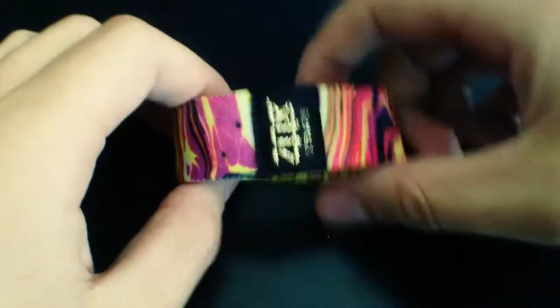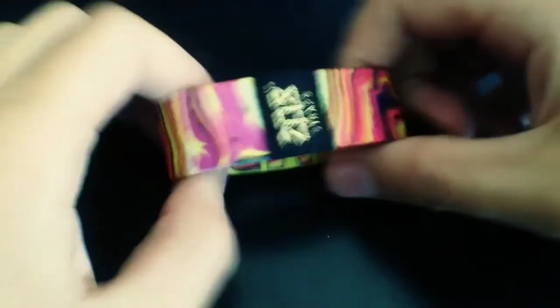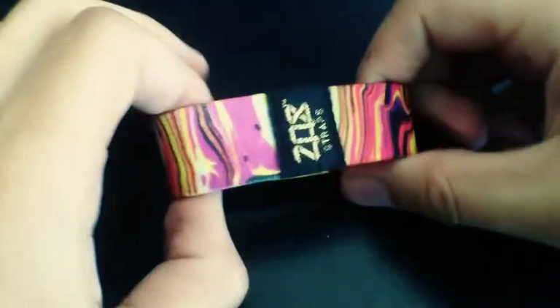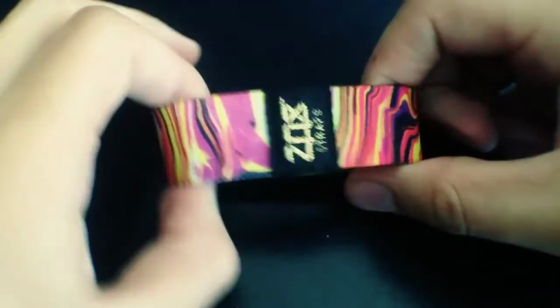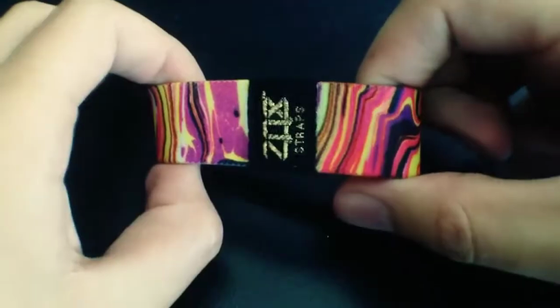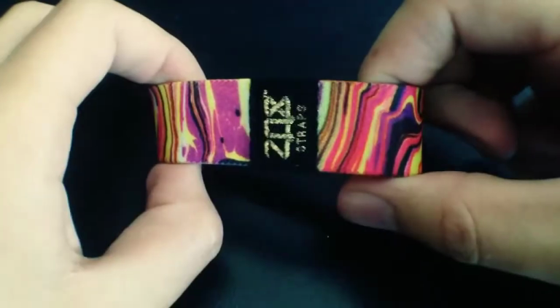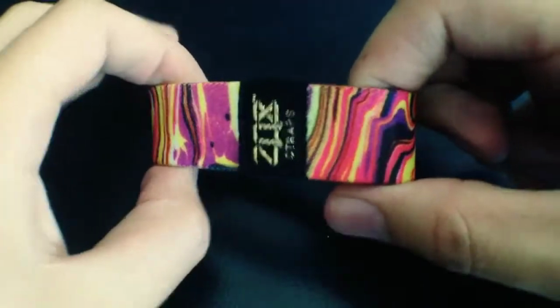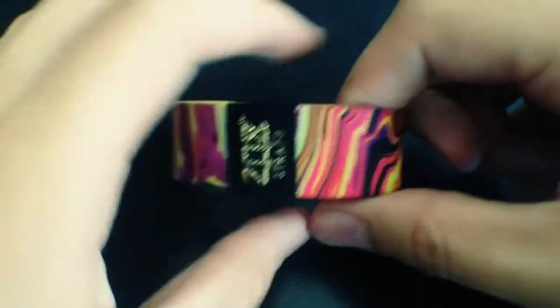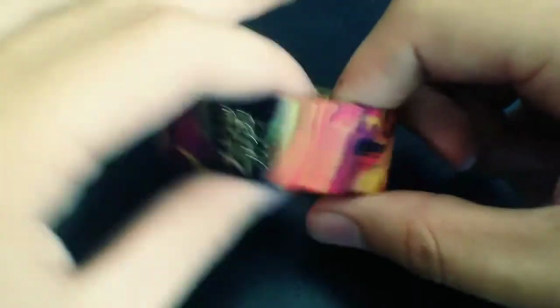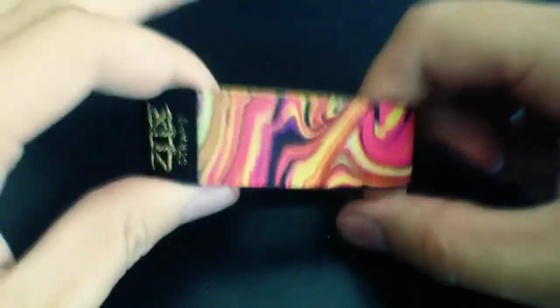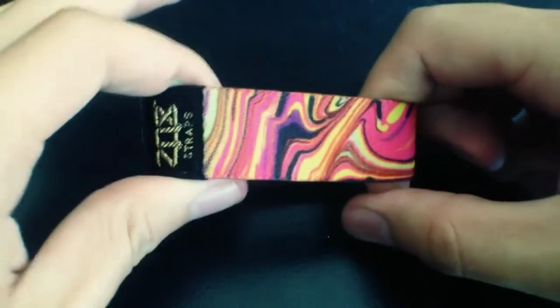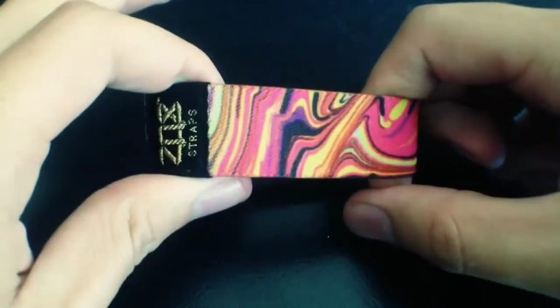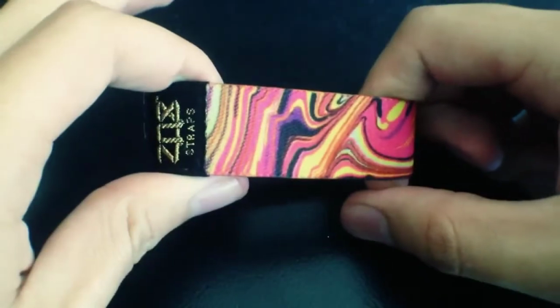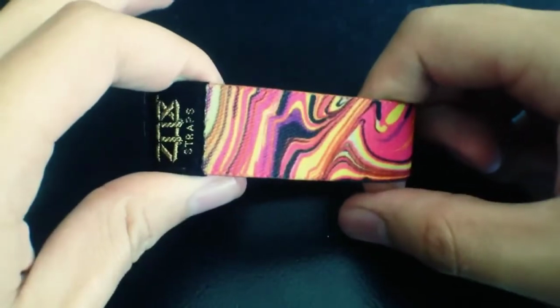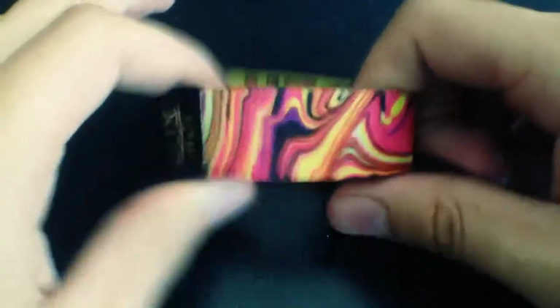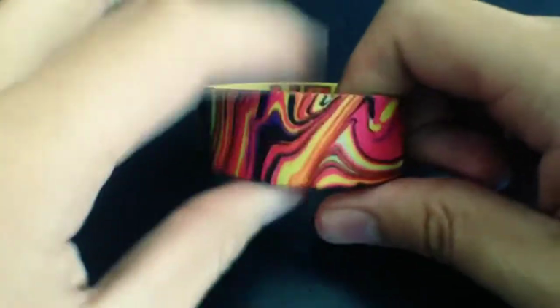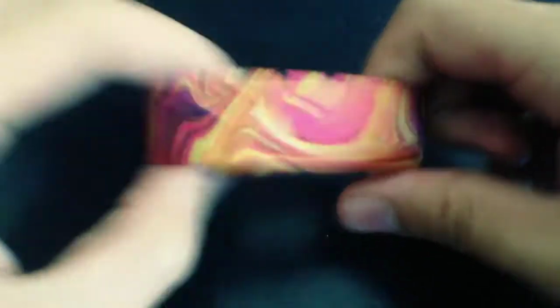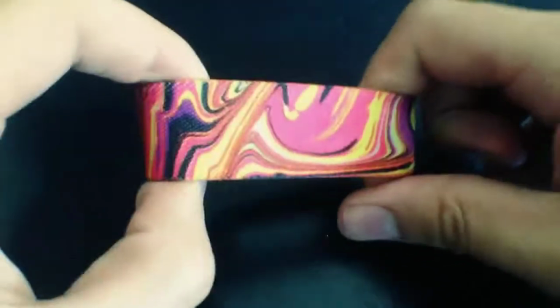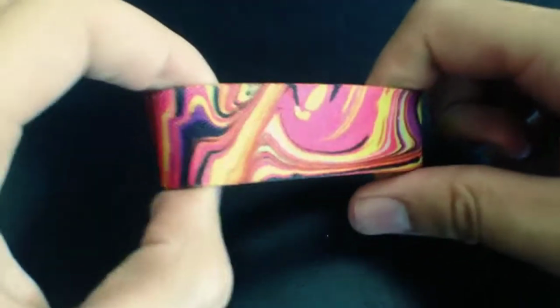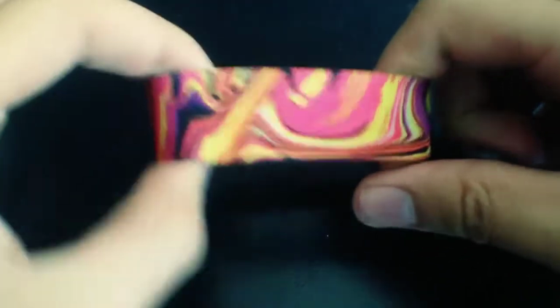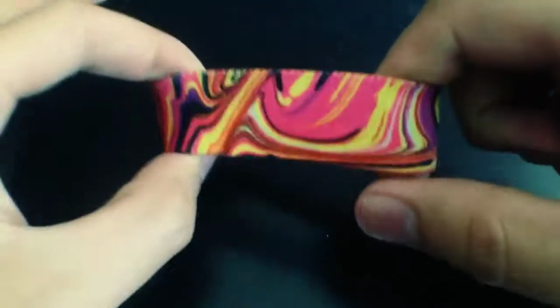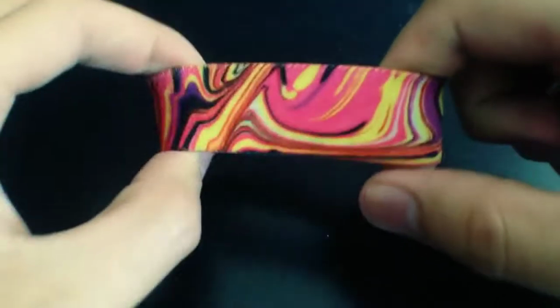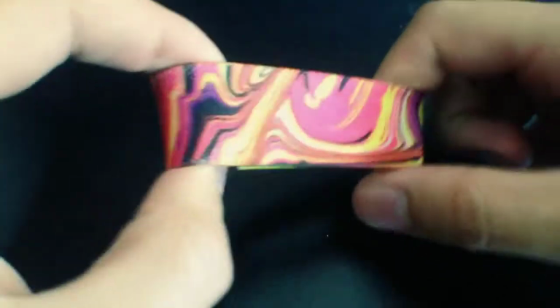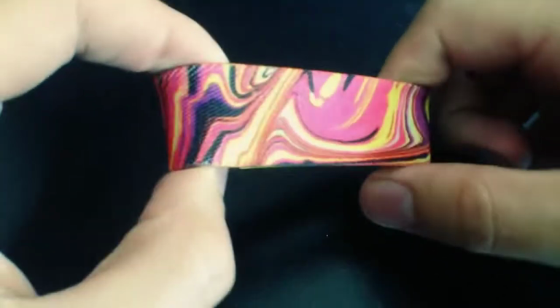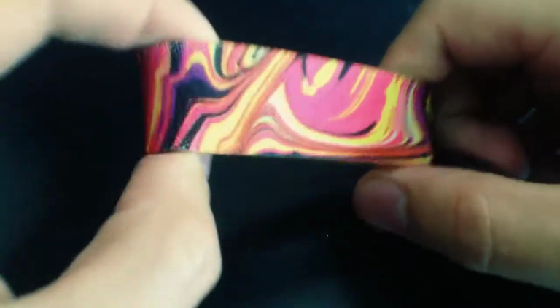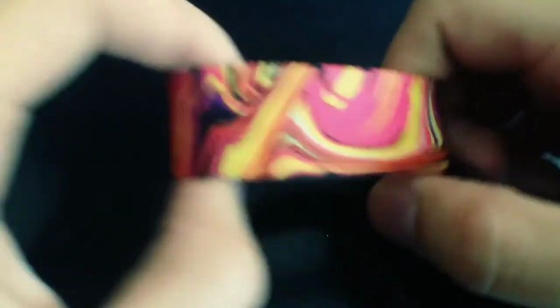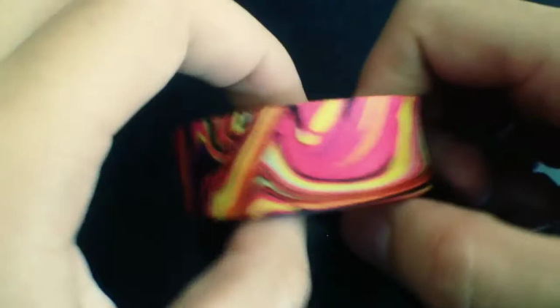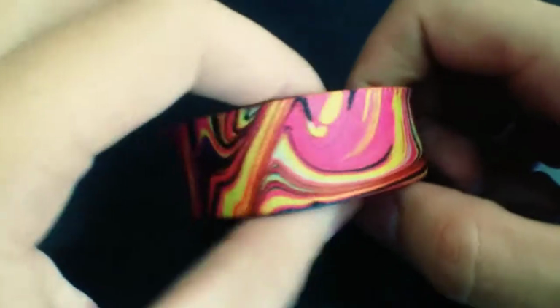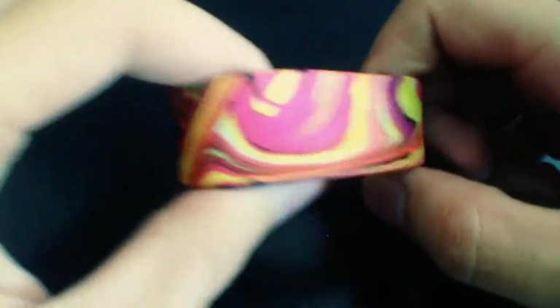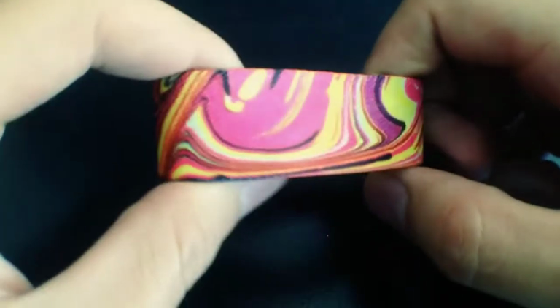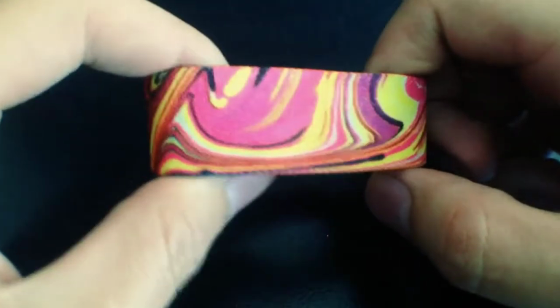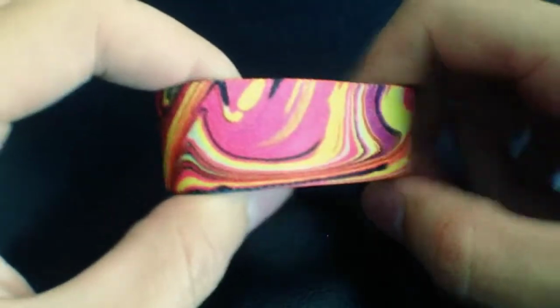Hey, what's up everybody? It's Brandon here, just giving you a quick video preview of our slumber strap. This is another epic BL Visuals collaboration.